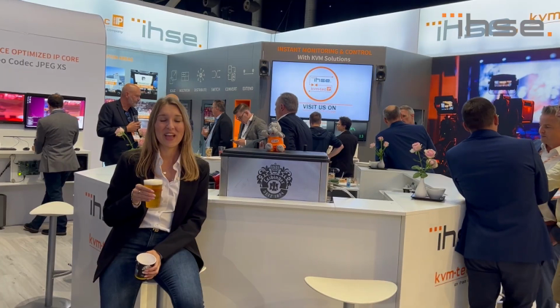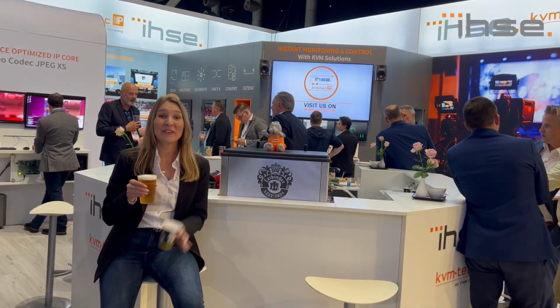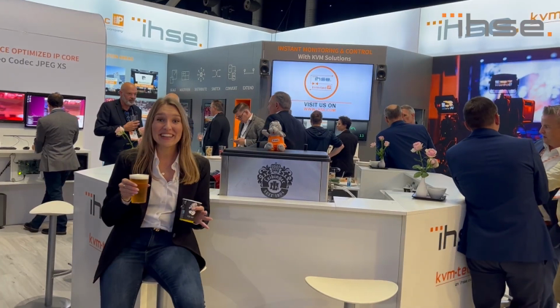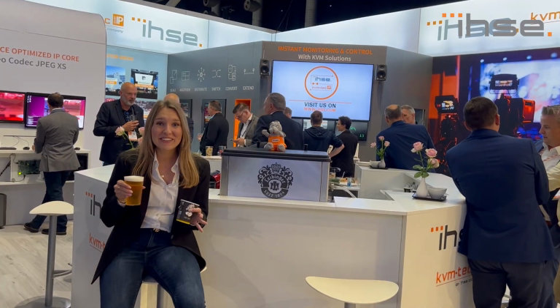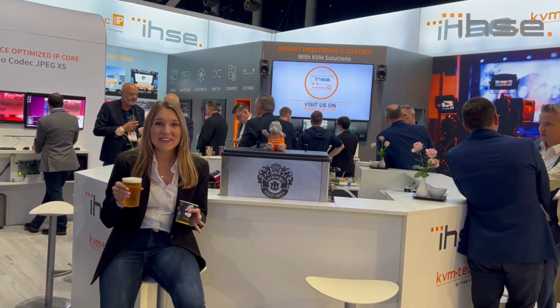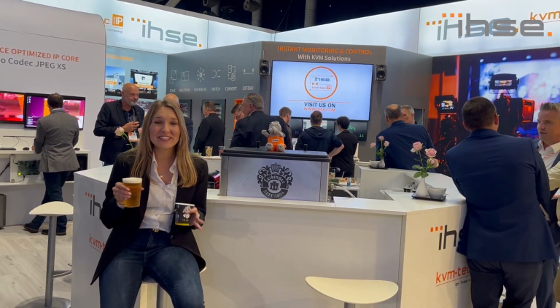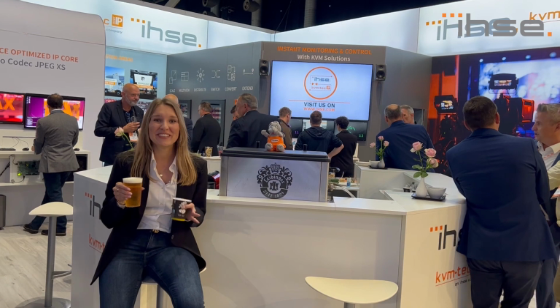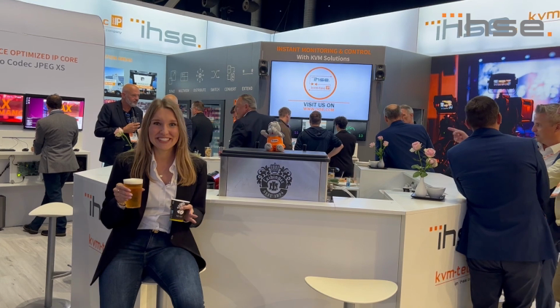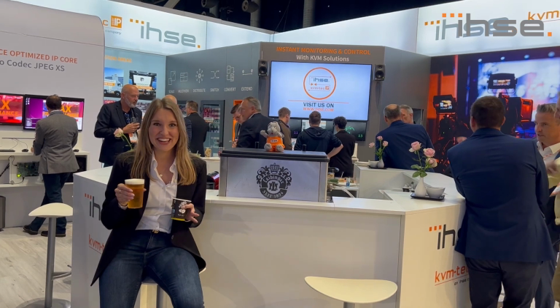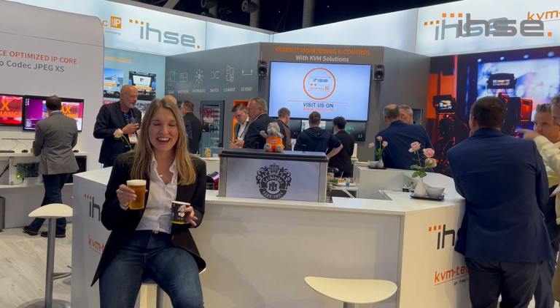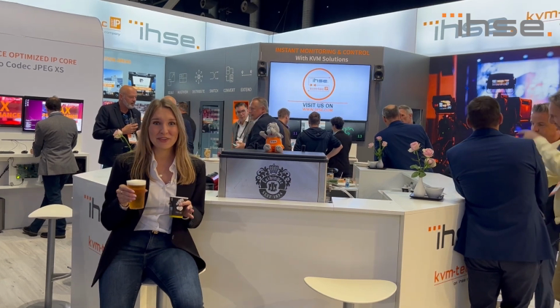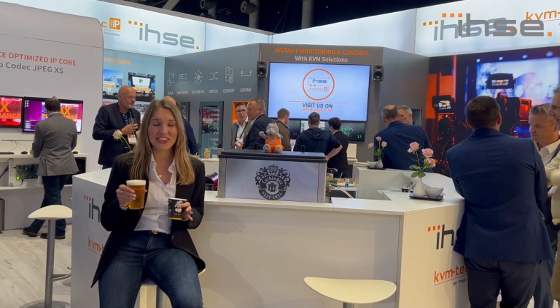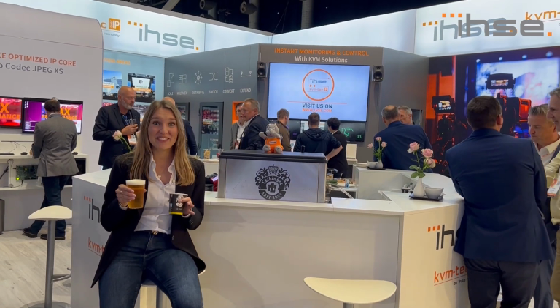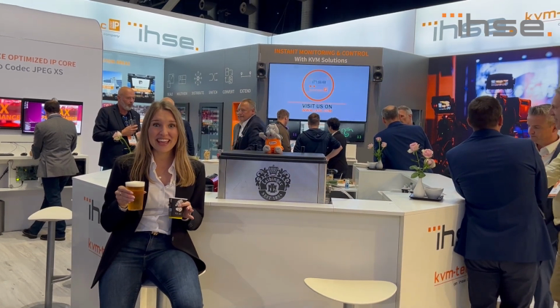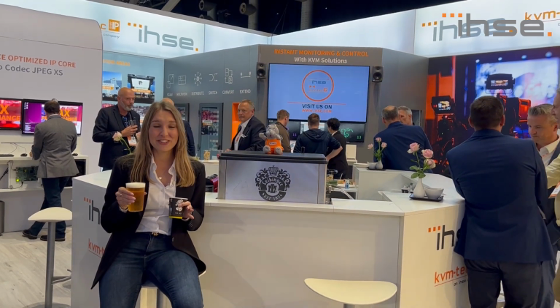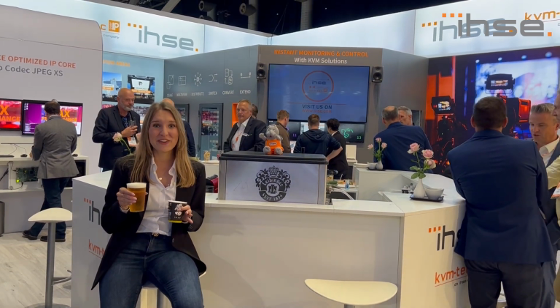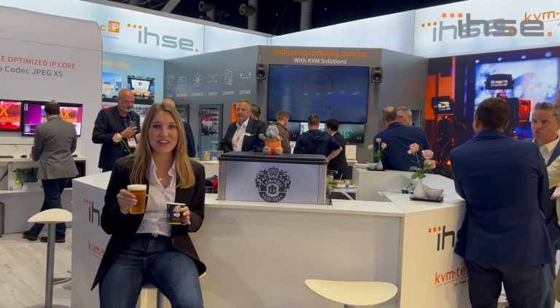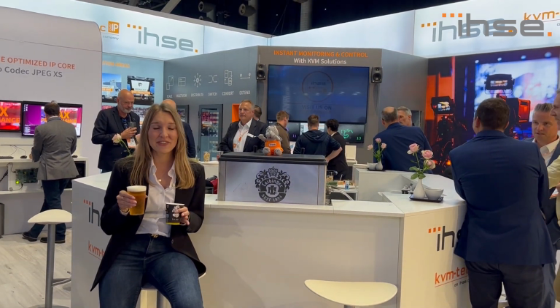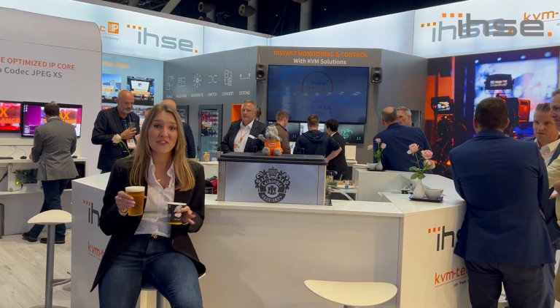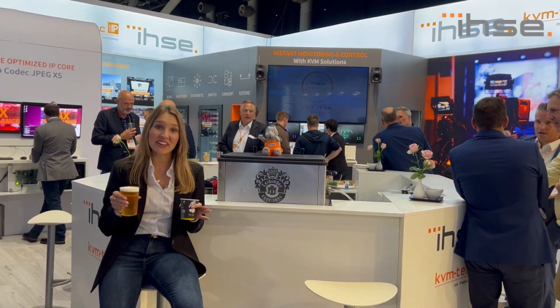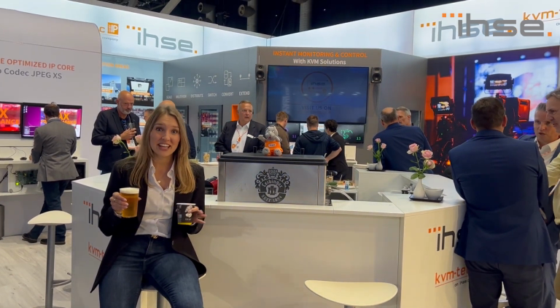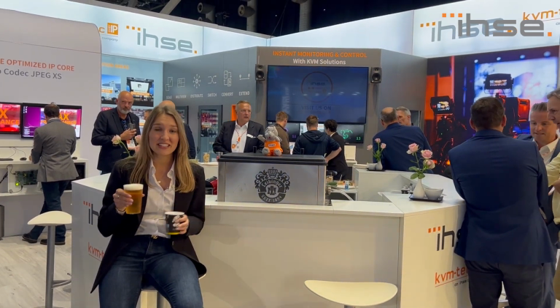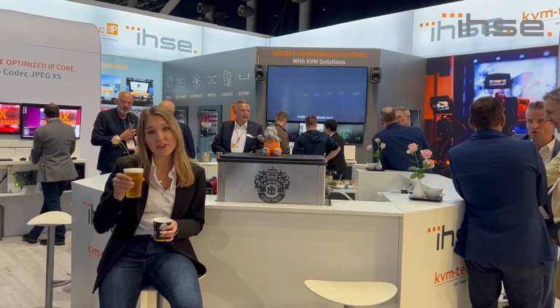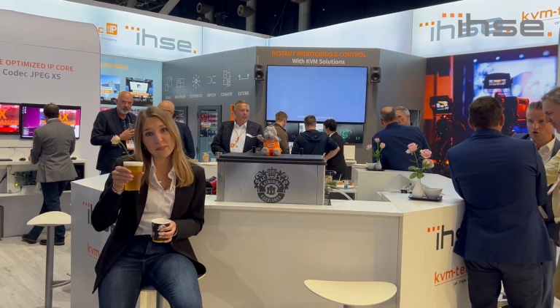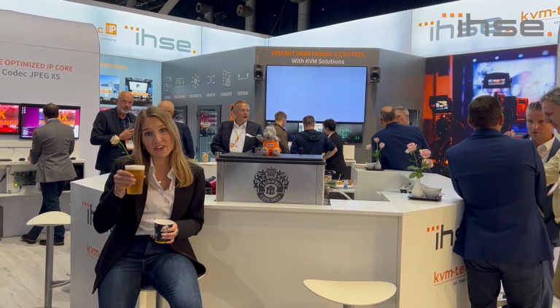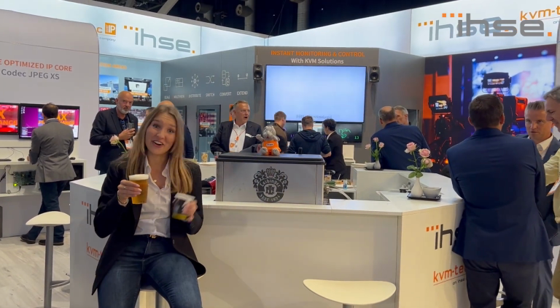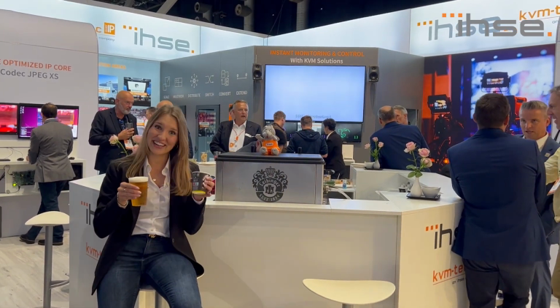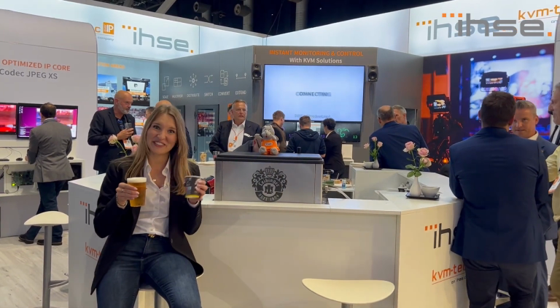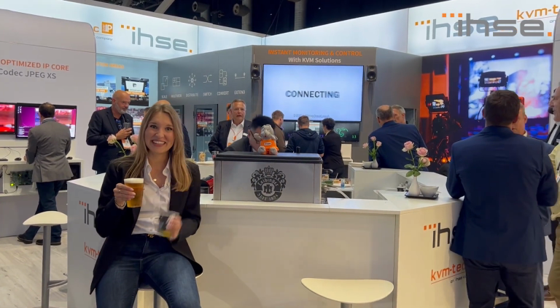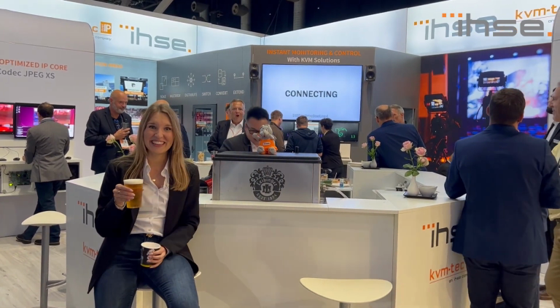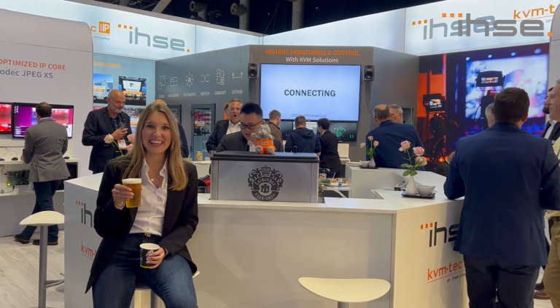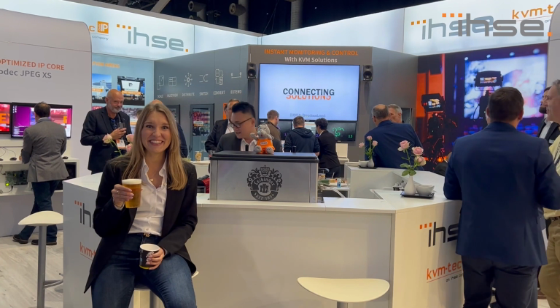We're looking forward to meeting you here at booth 7825 for a chat, for a beer or a coffee. Thank you!